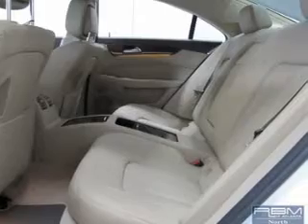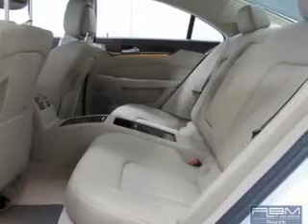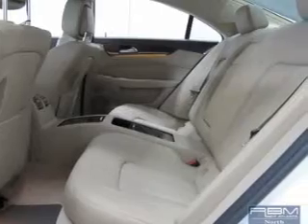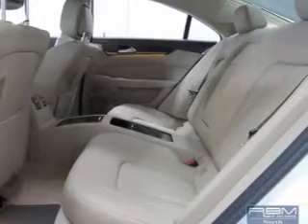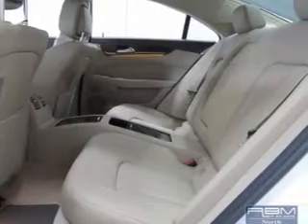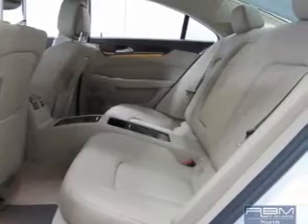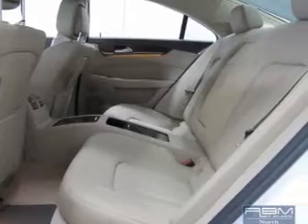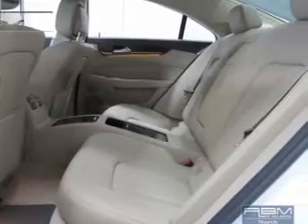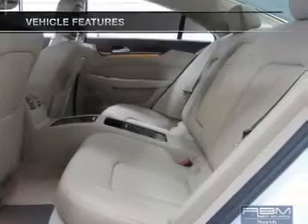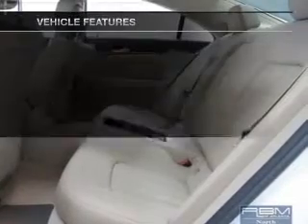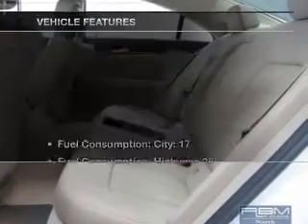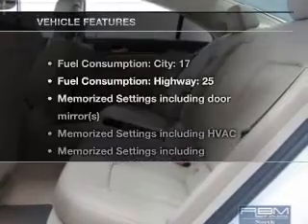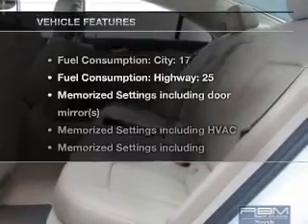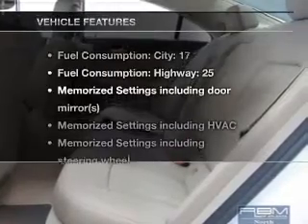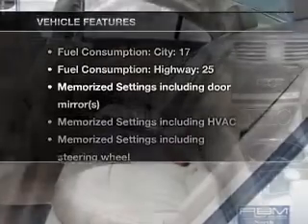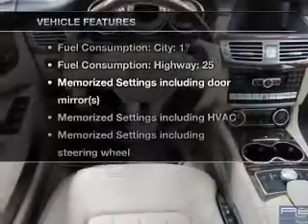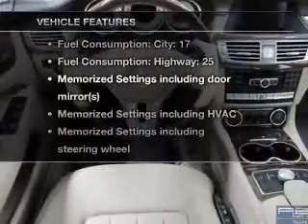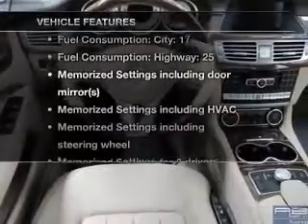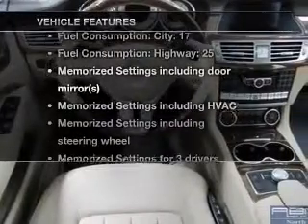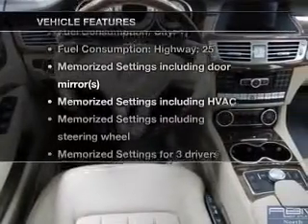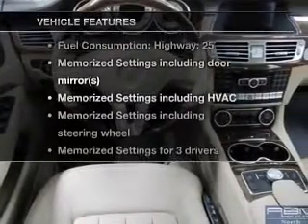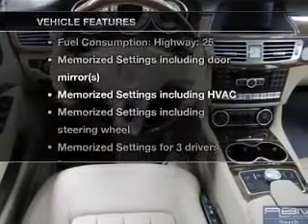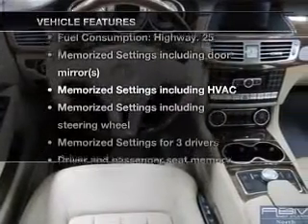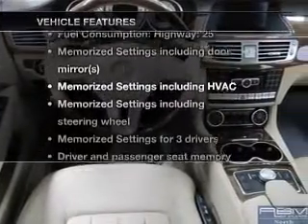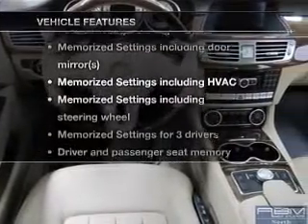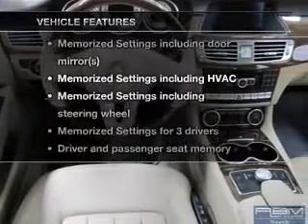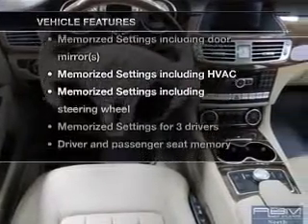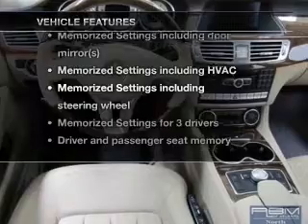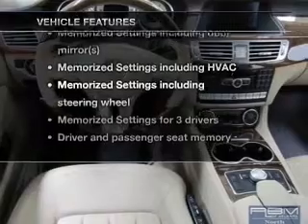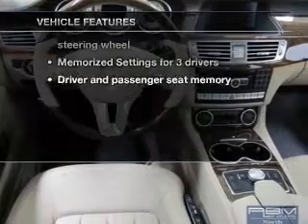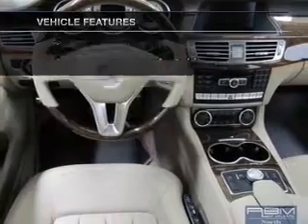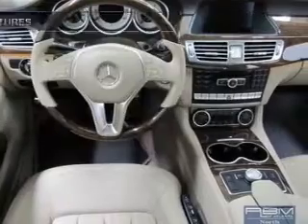This vehicle has both. And with these notable features, you won't want to miss out on the opportunity to own this amazing ride.